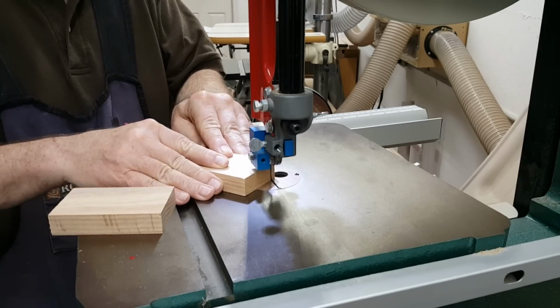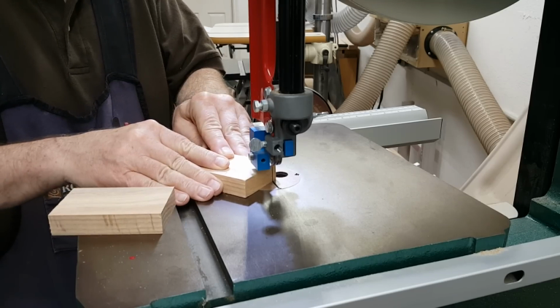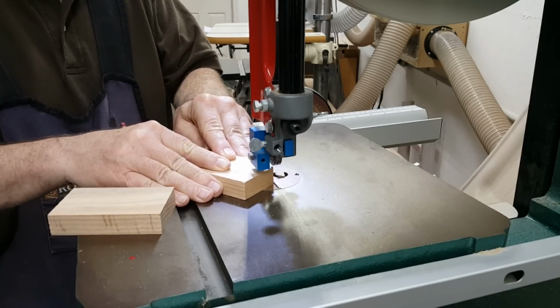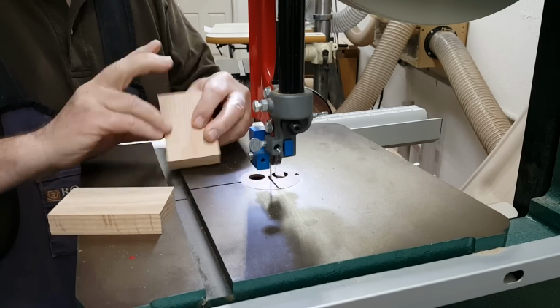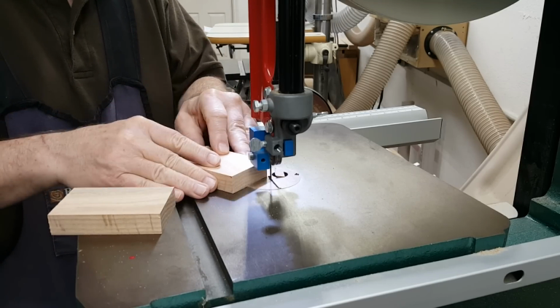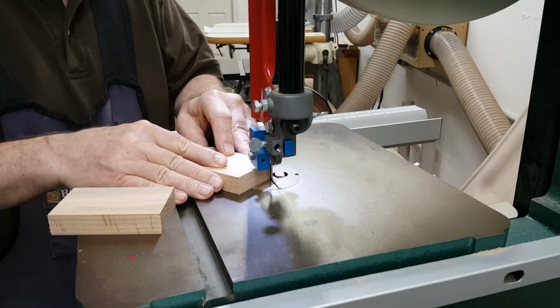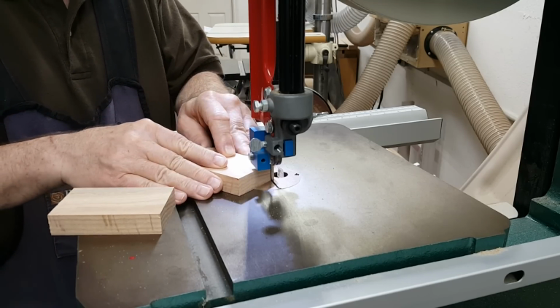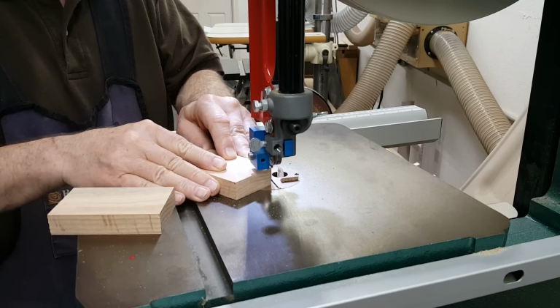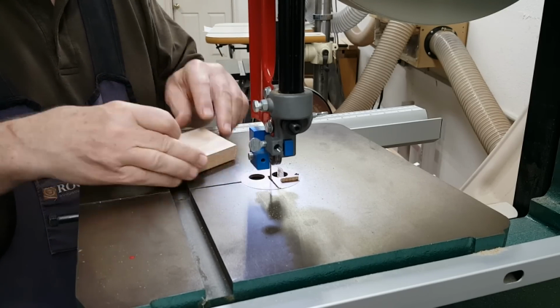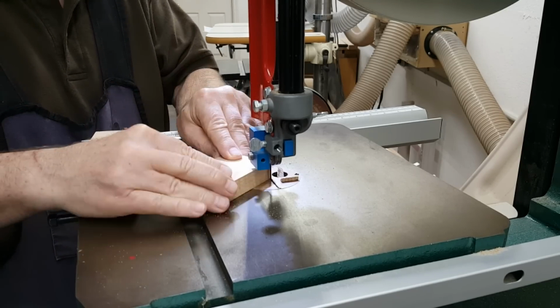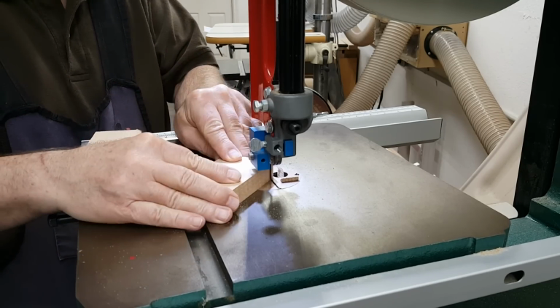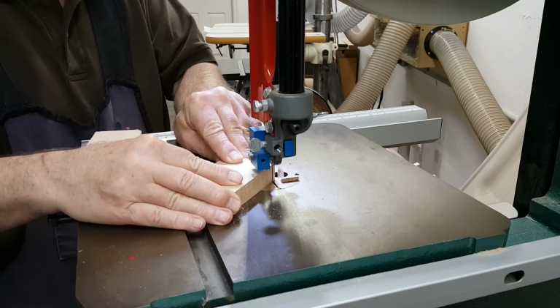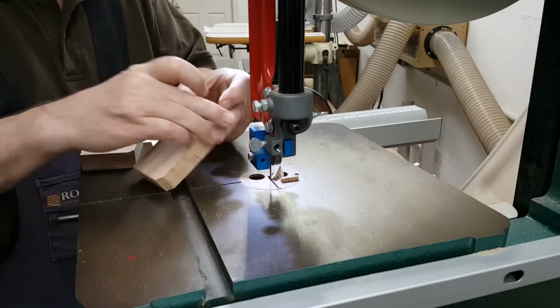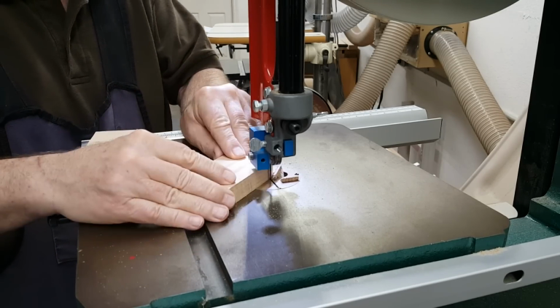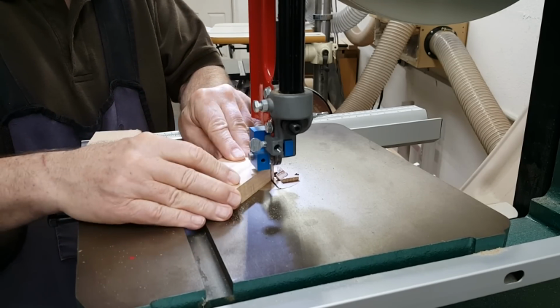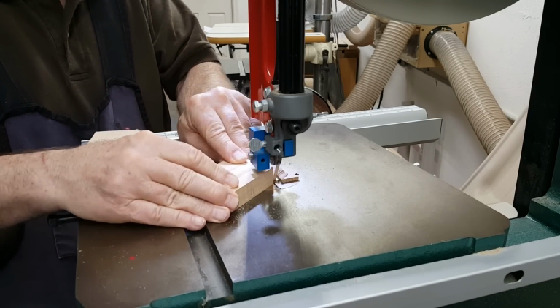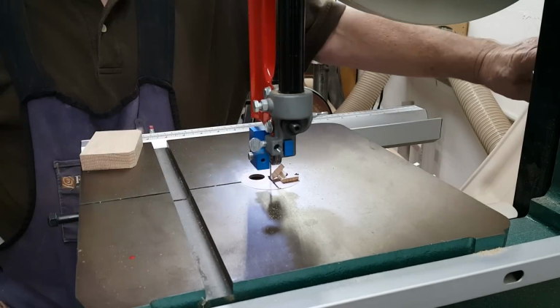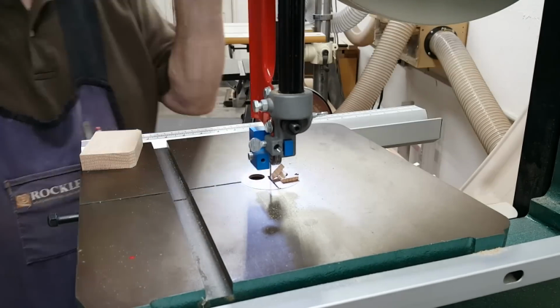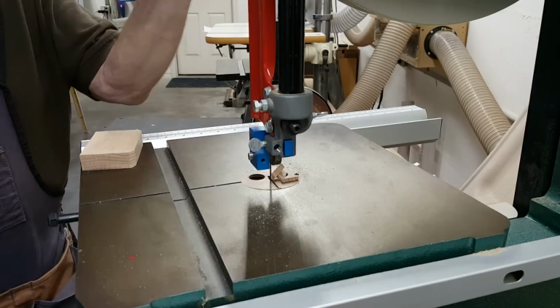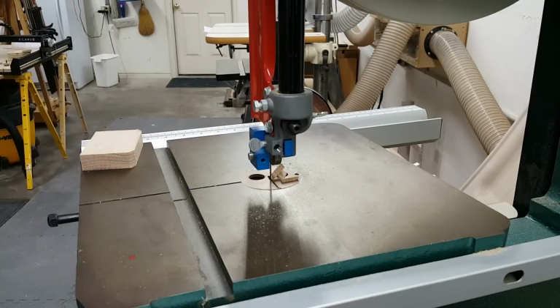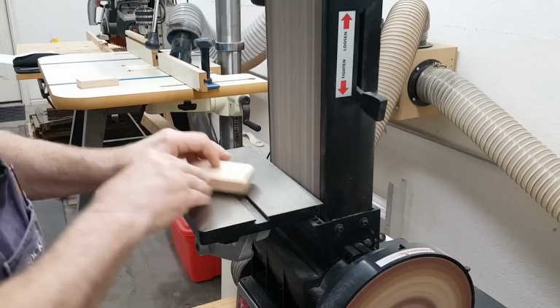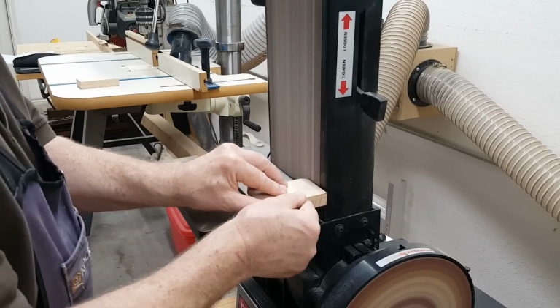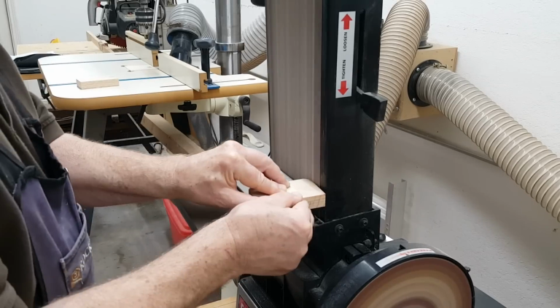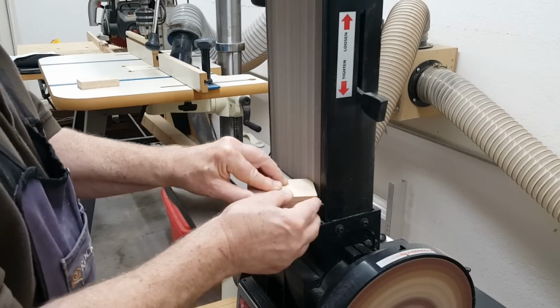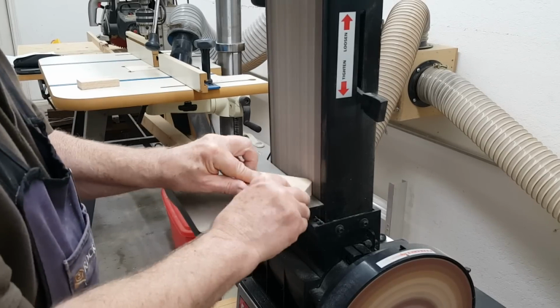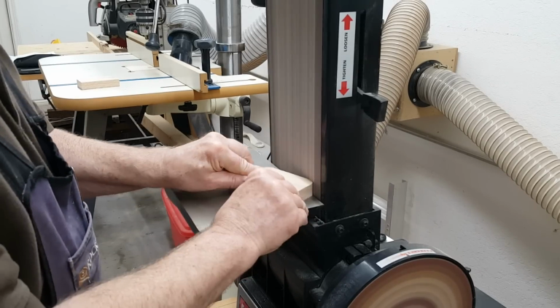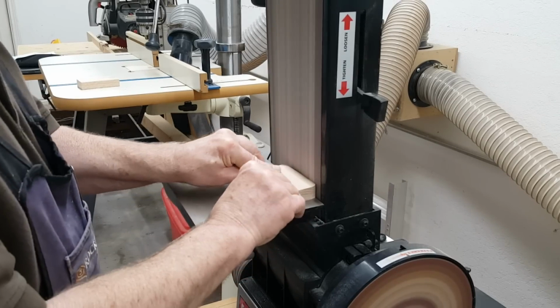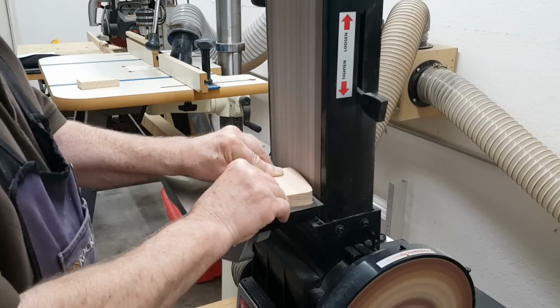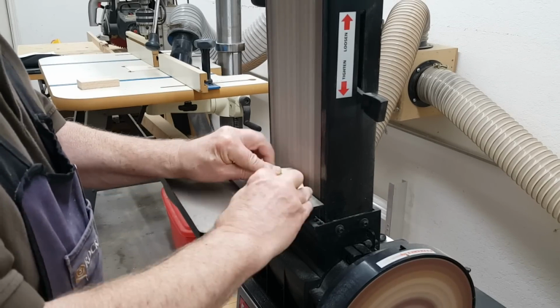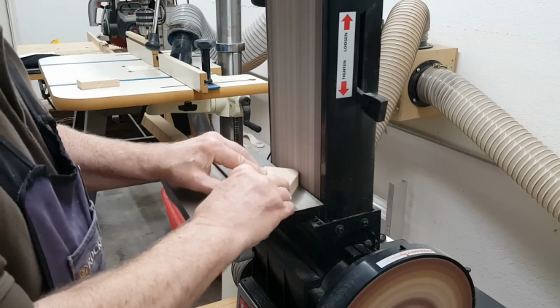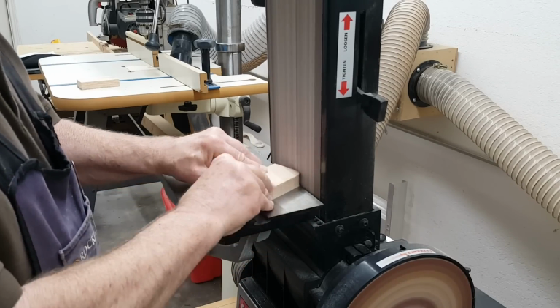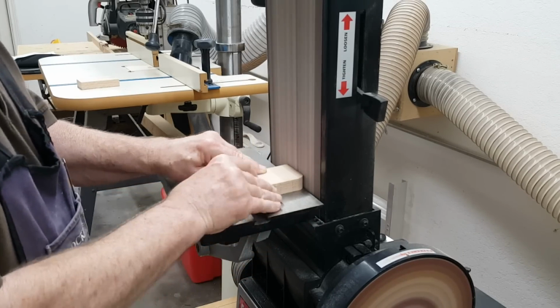Finally, attached on either side of the arm are two support blocks which measure two and a quarter by three and five-eighths.